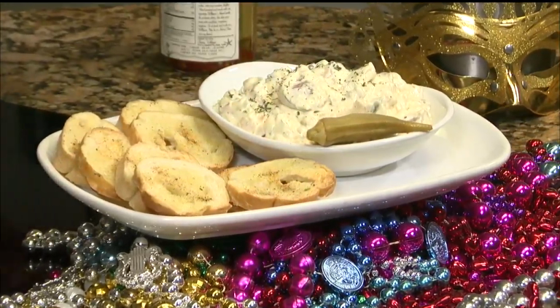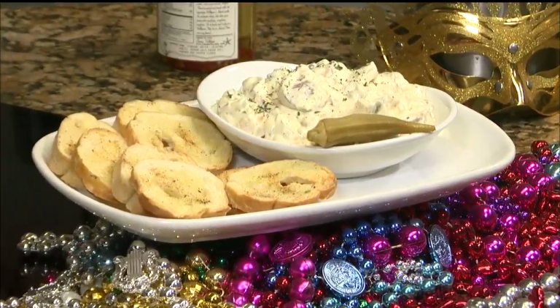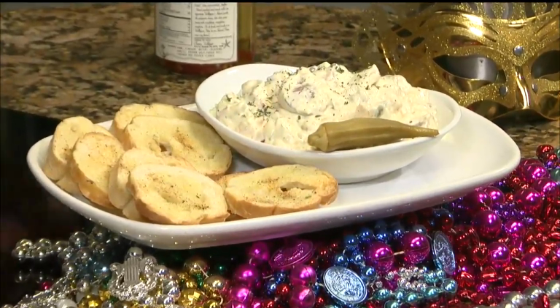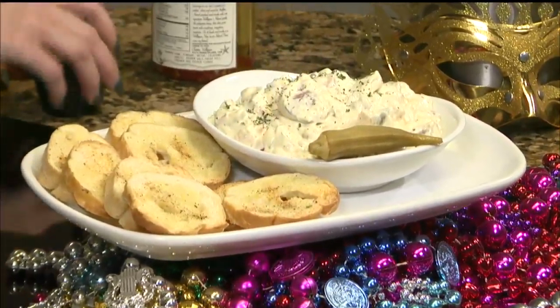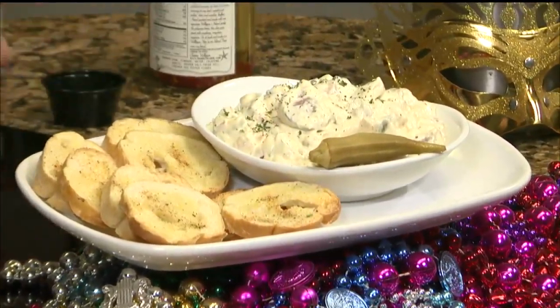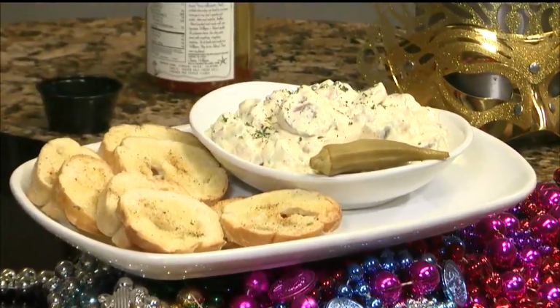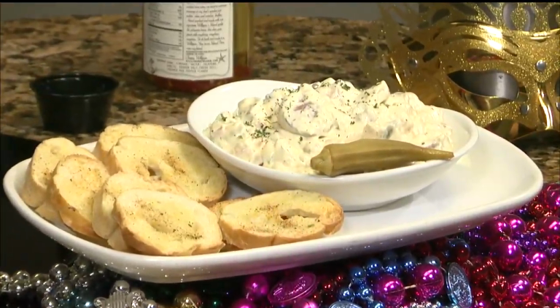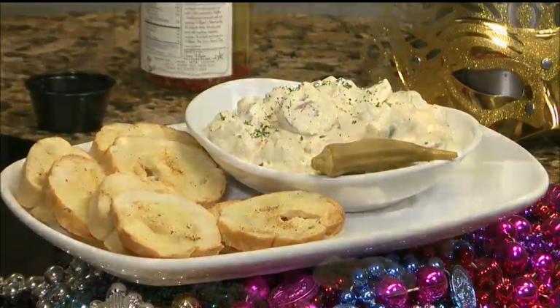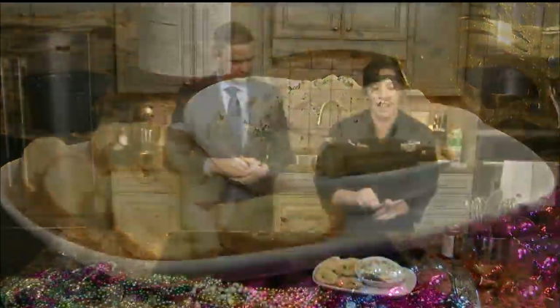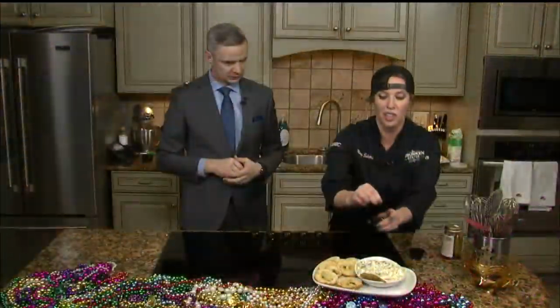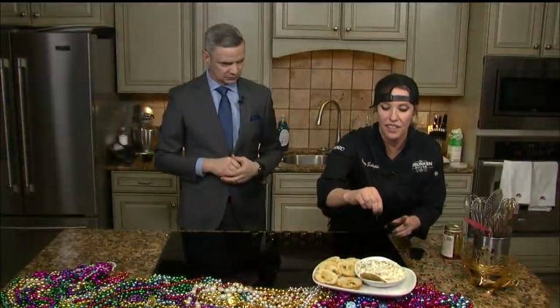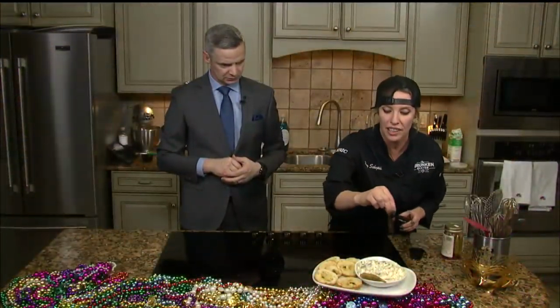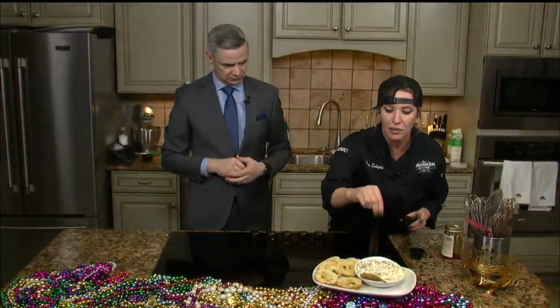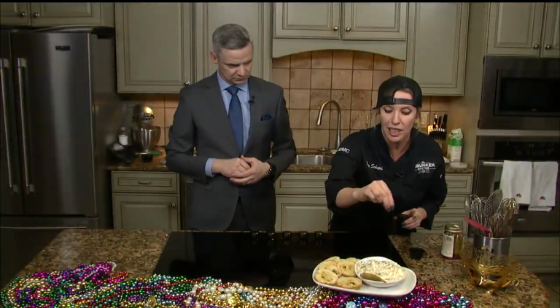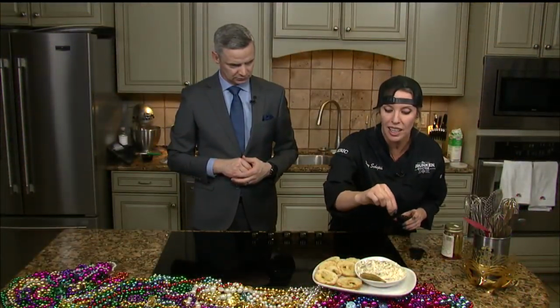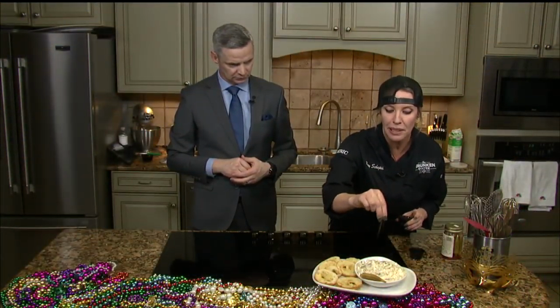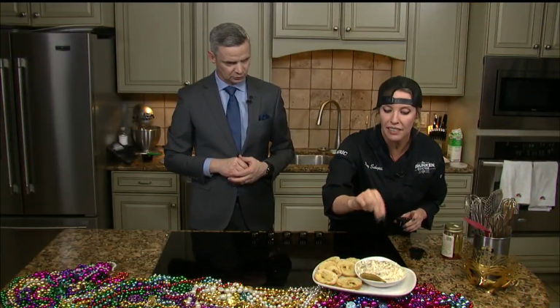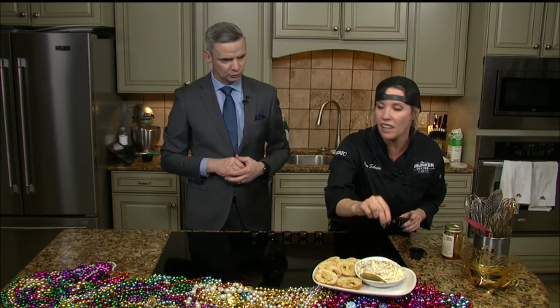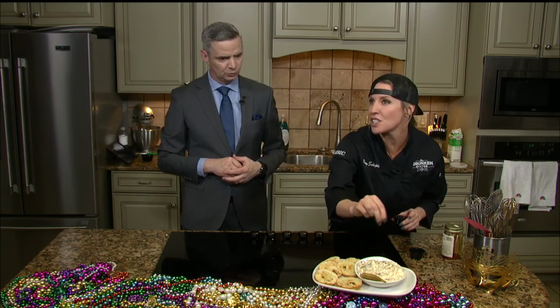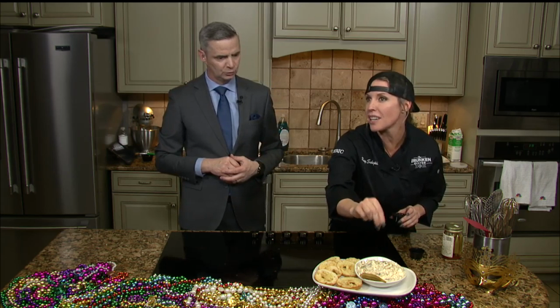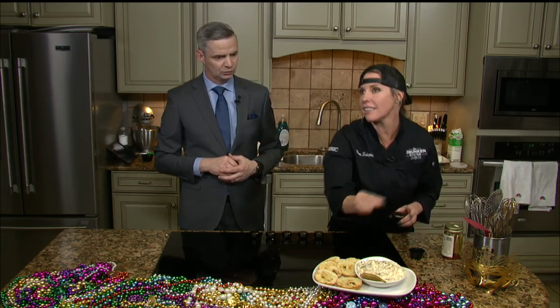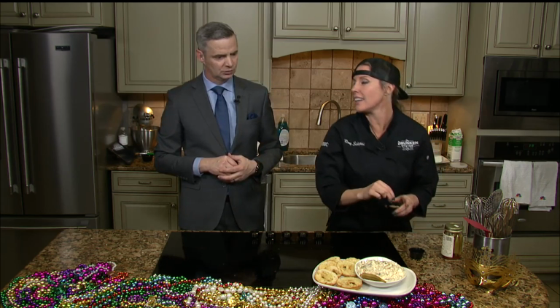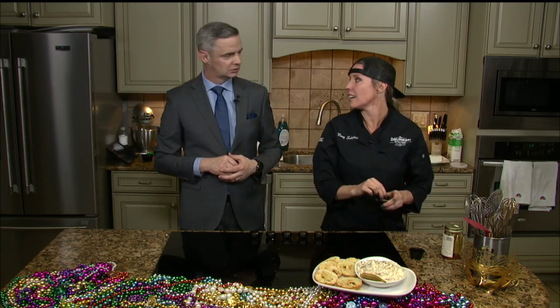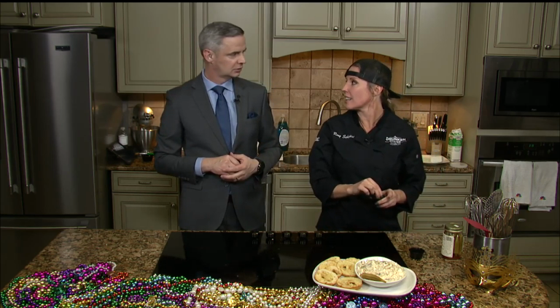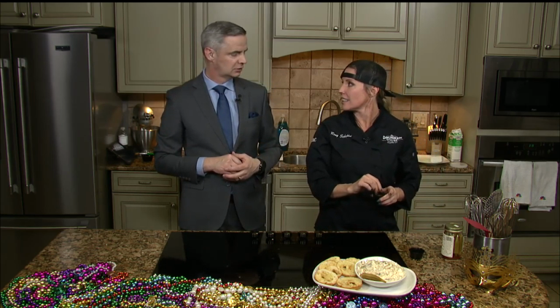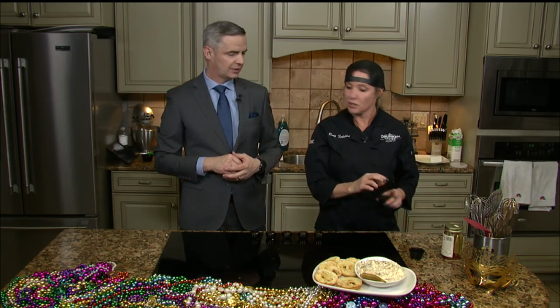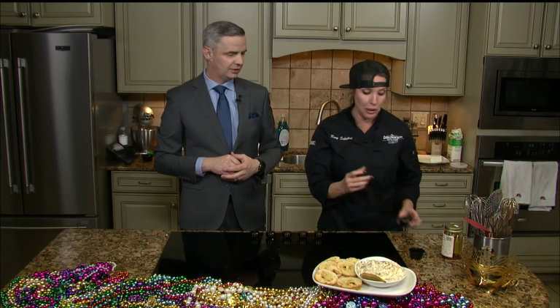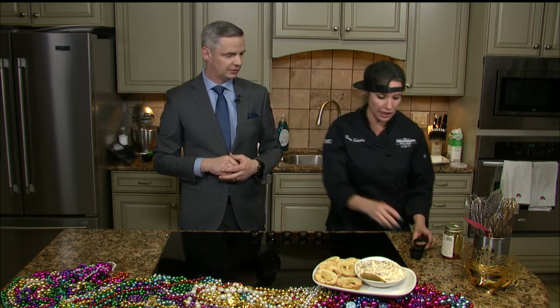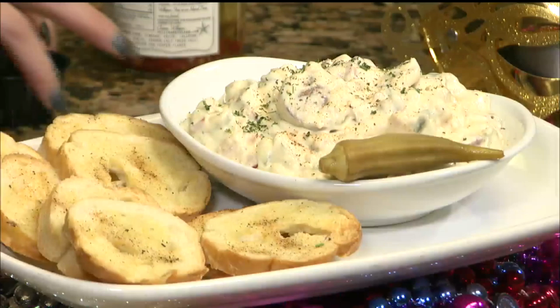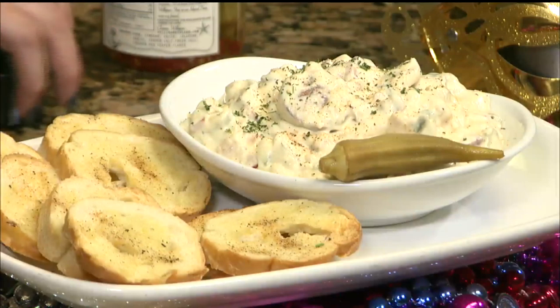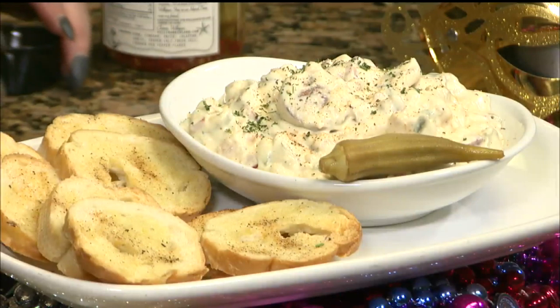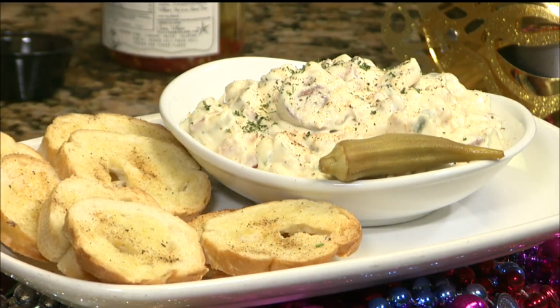What's great is if you have live crawfish in for Mardi Gras, put a live crawfish right on there, which we will. Yeah, that's fancy.